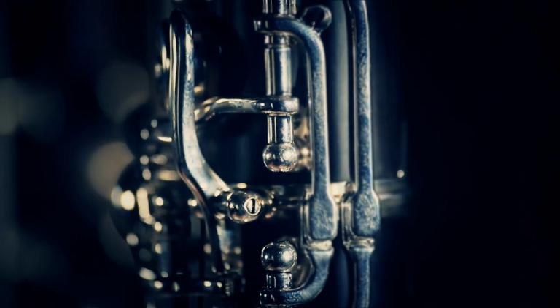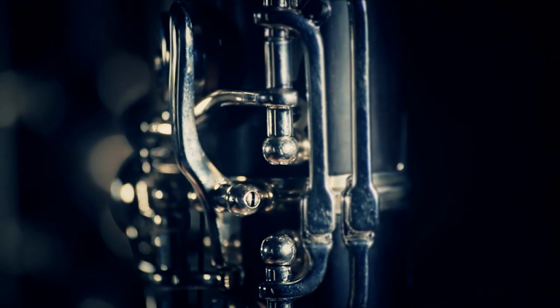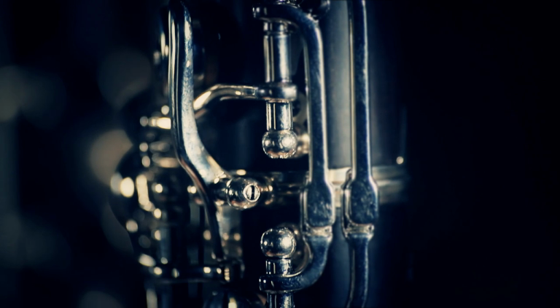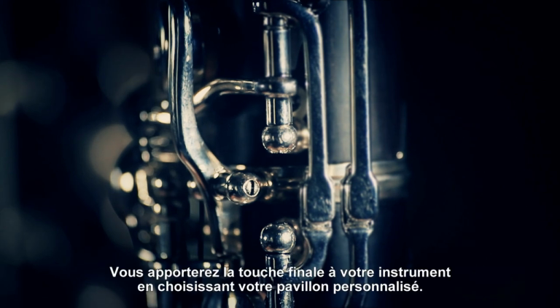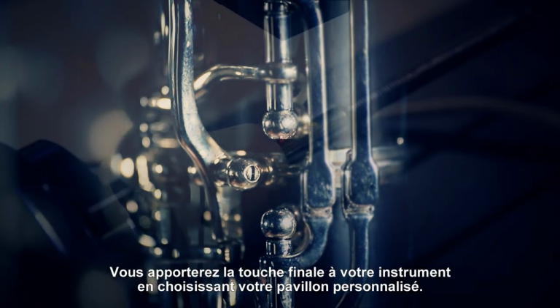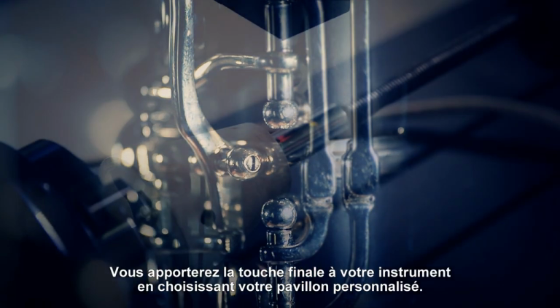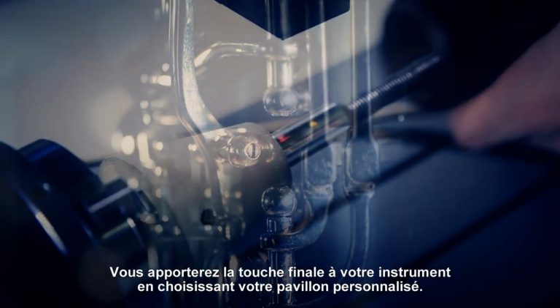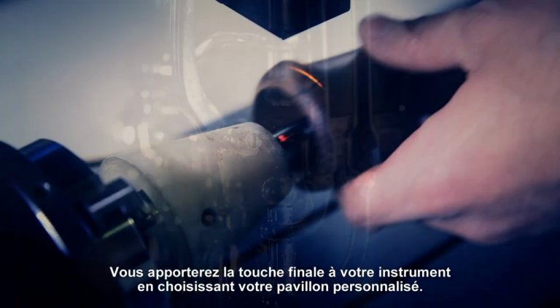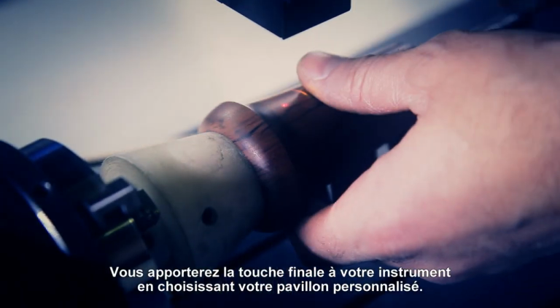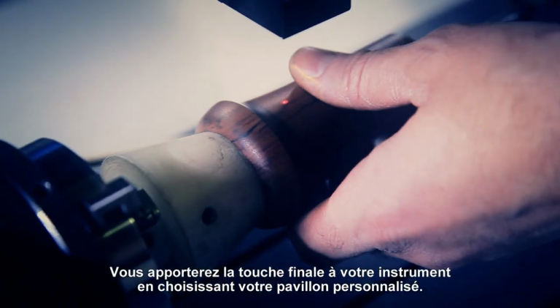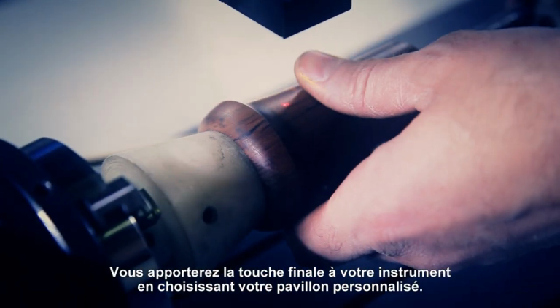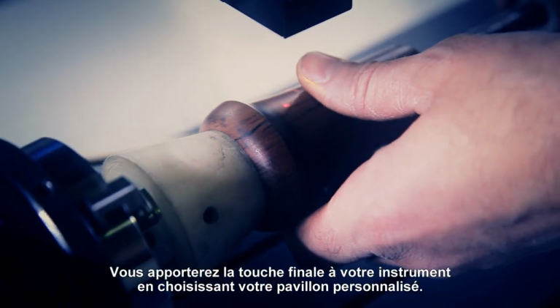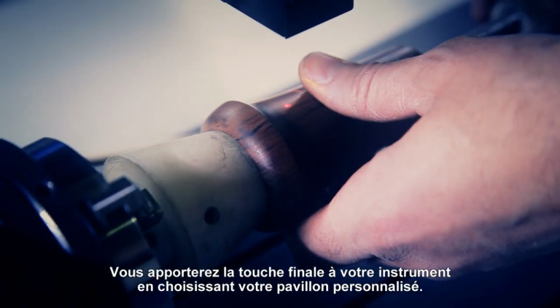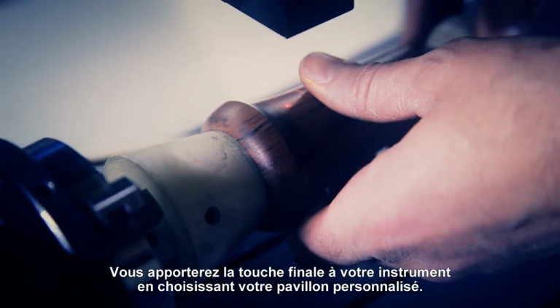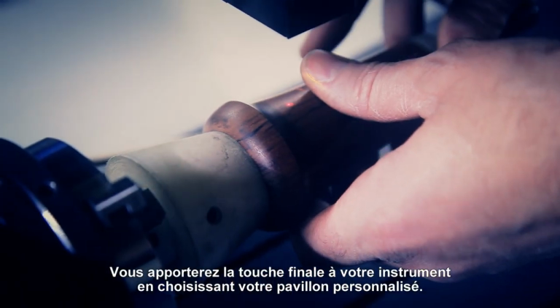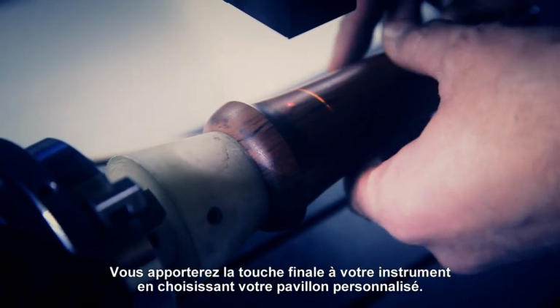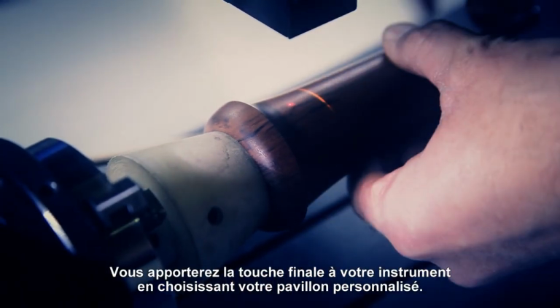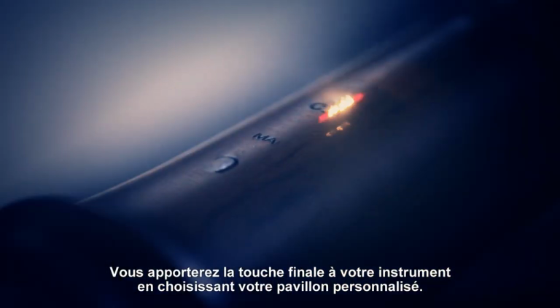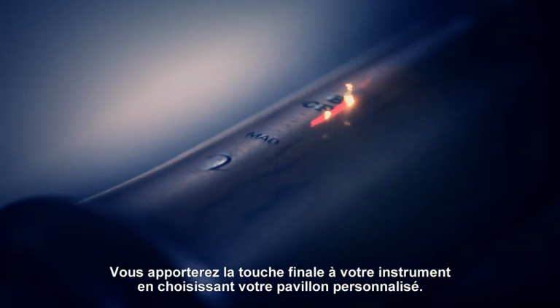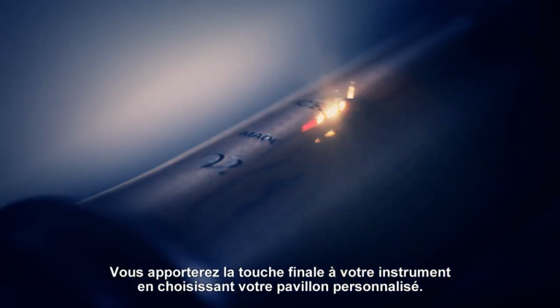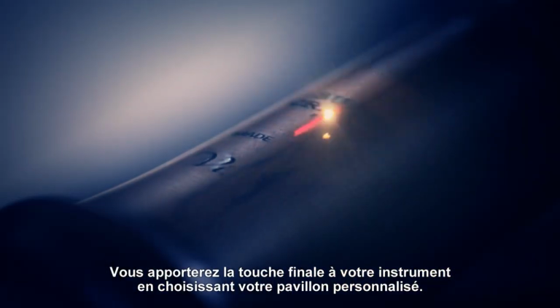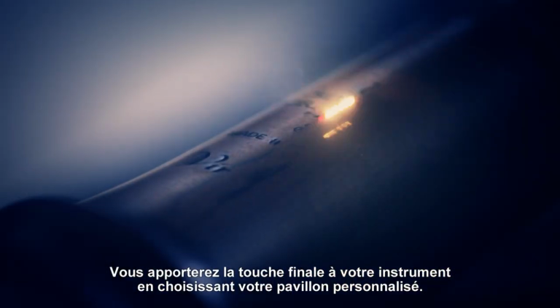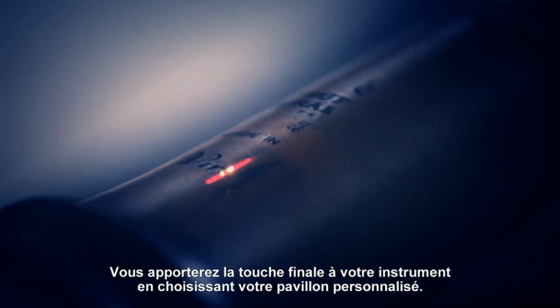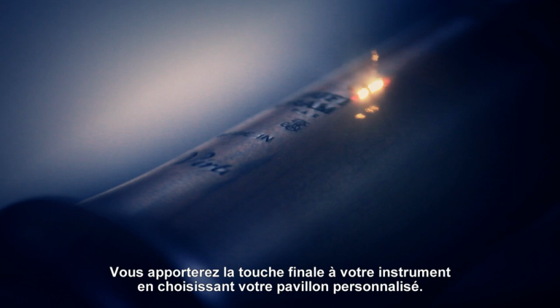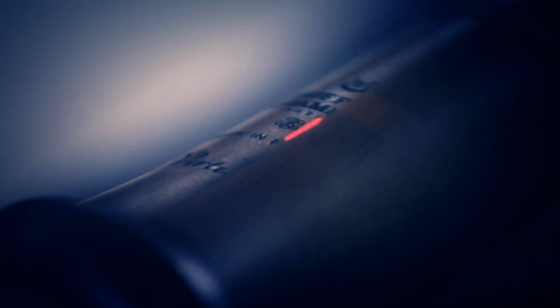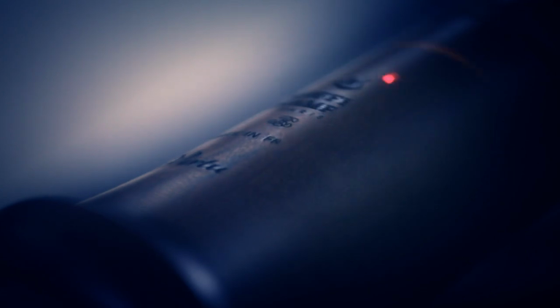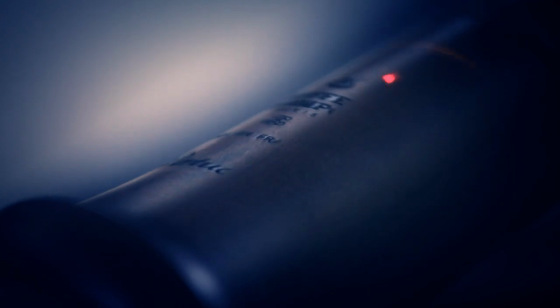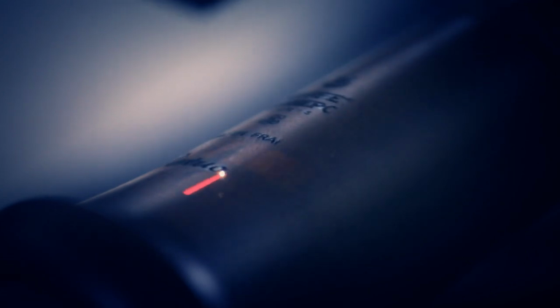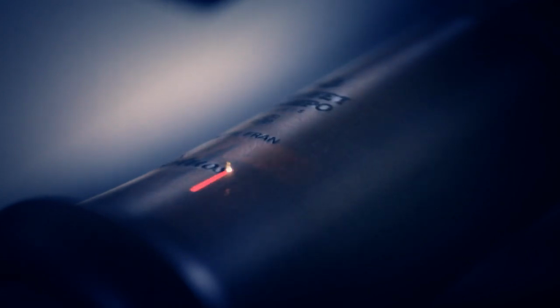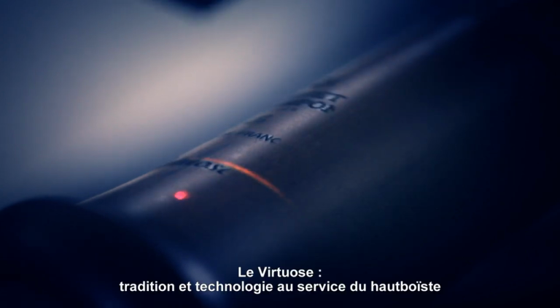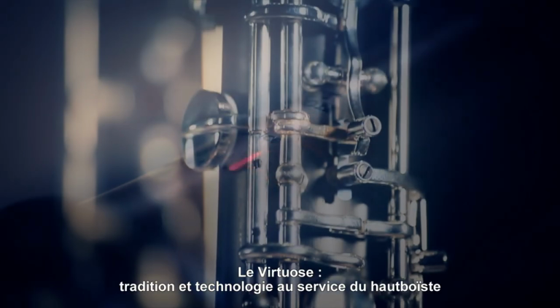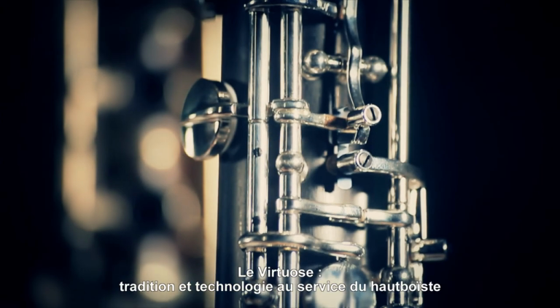You will put the final touch on your instrument by finding the bell you need. The Virtuos: where tradition and technology come together for the oboe player.